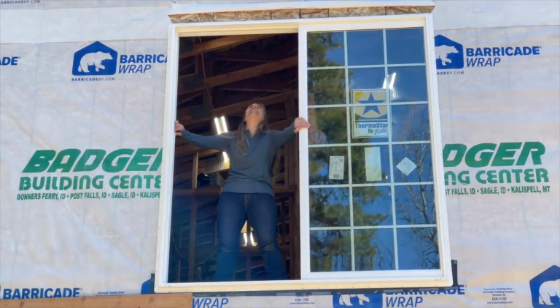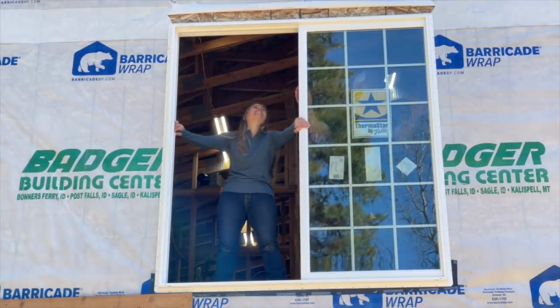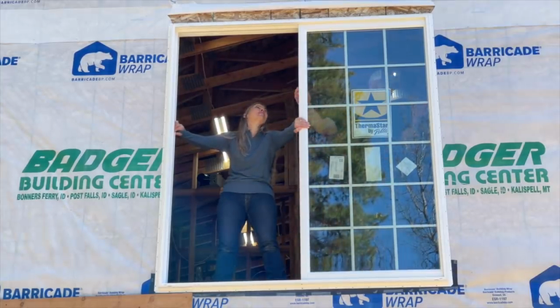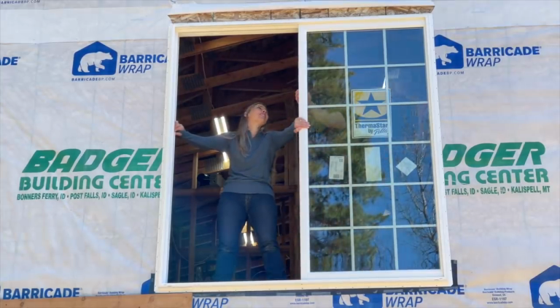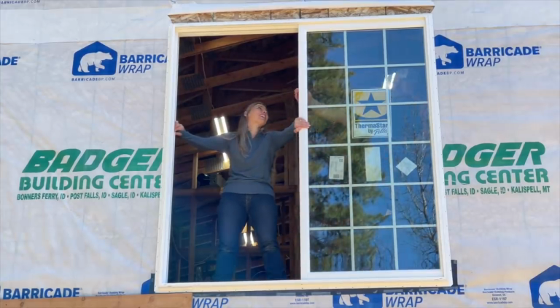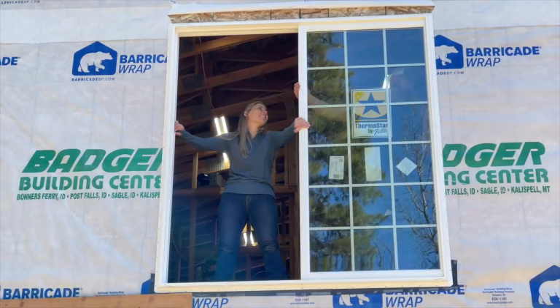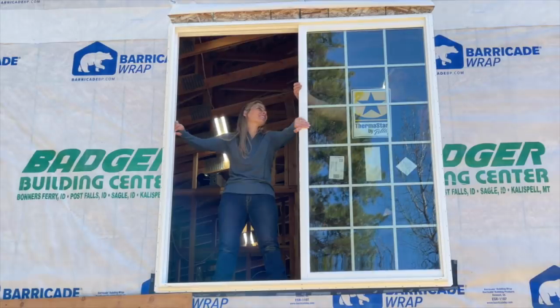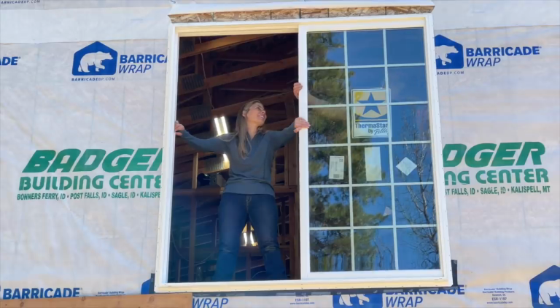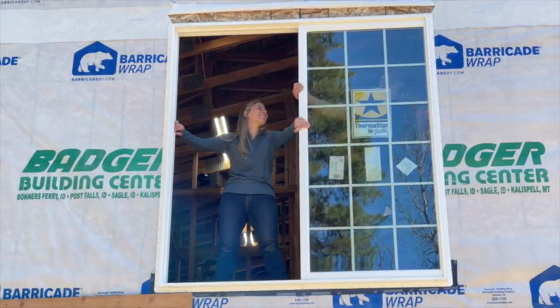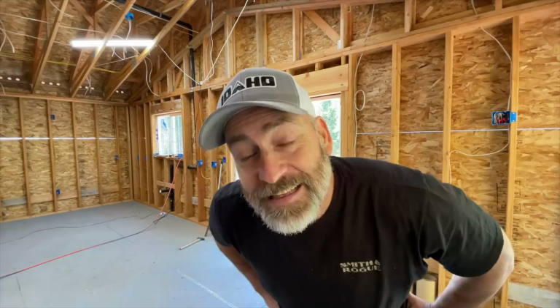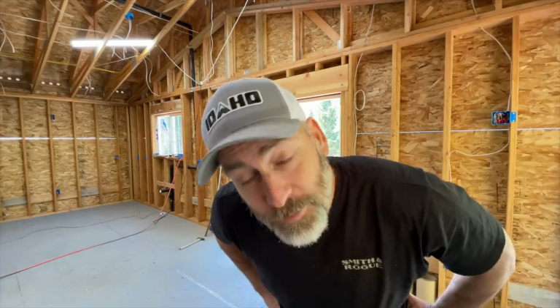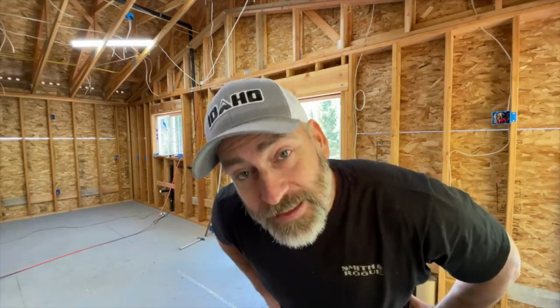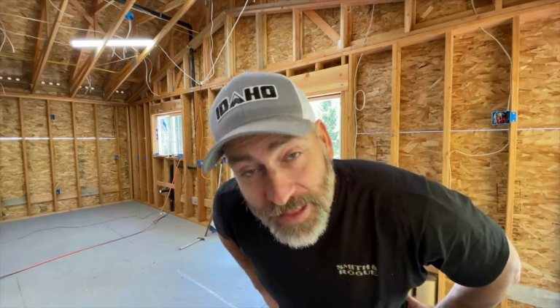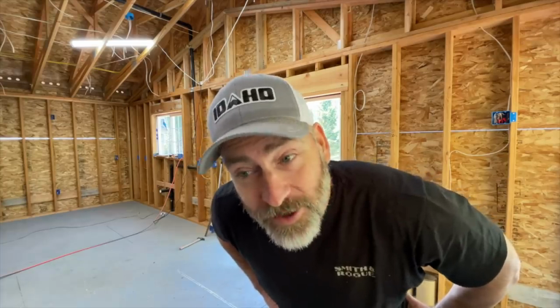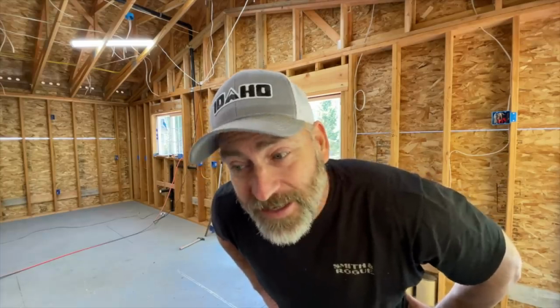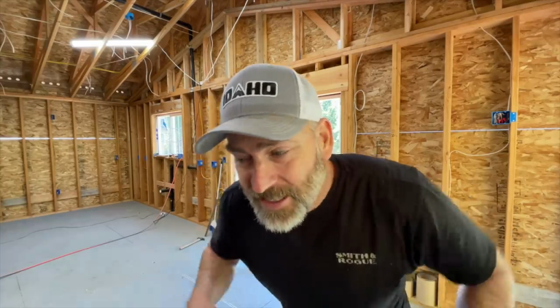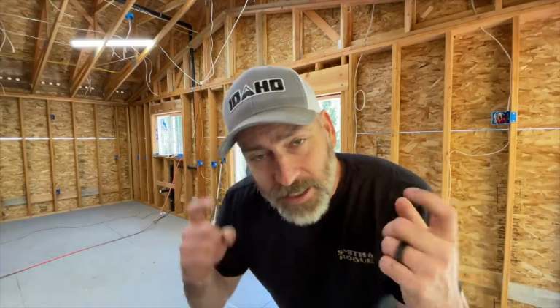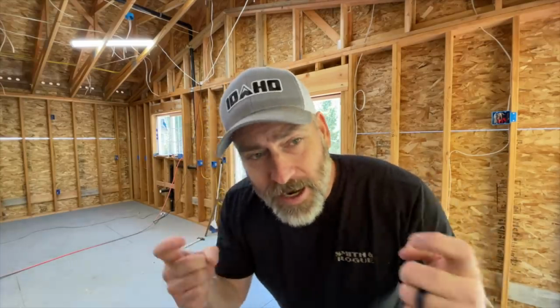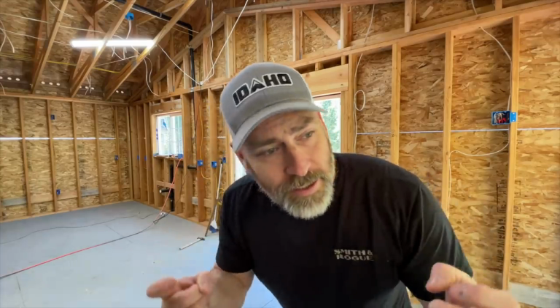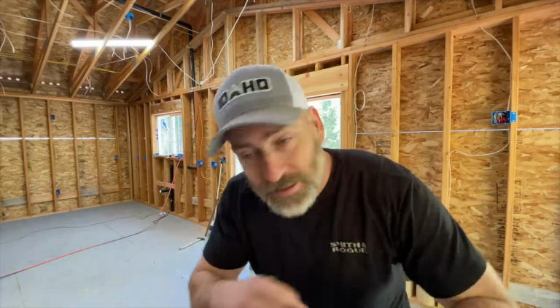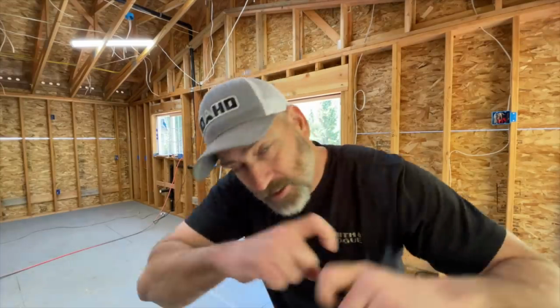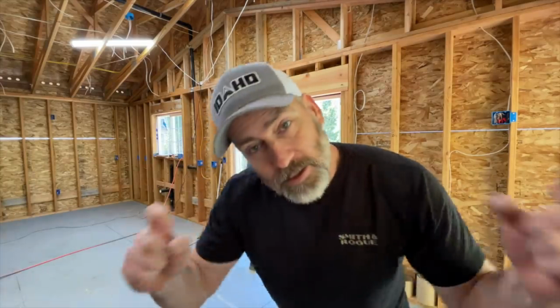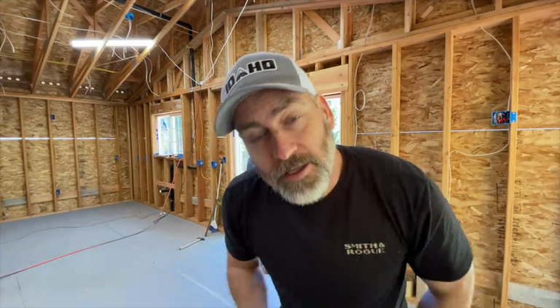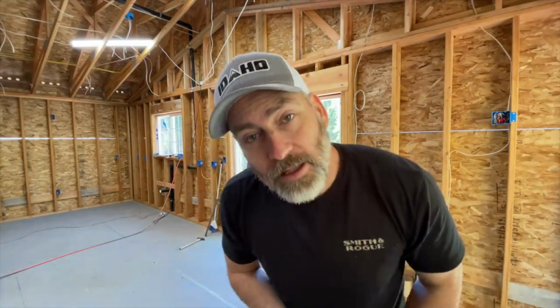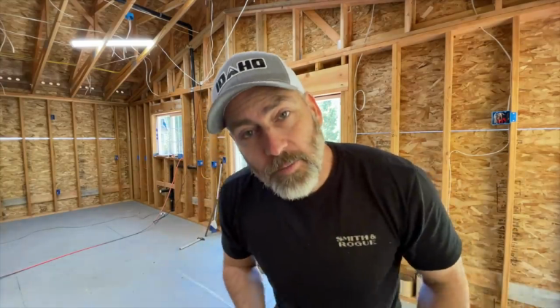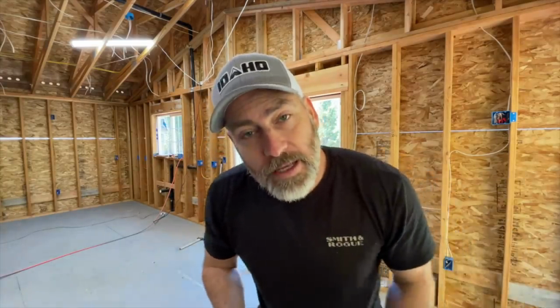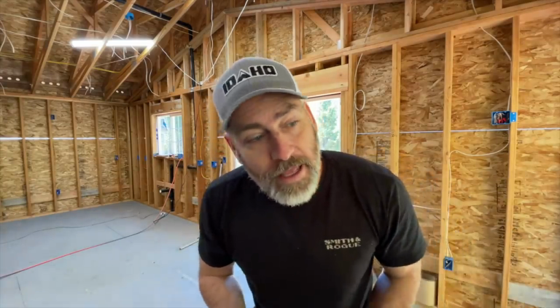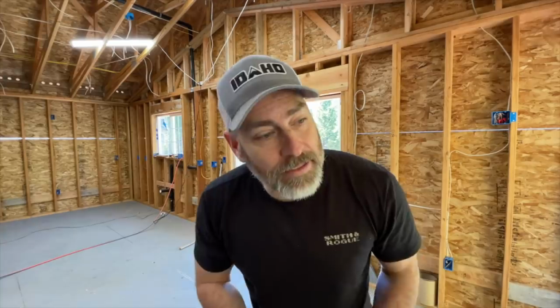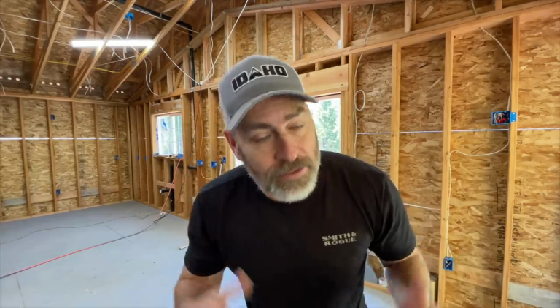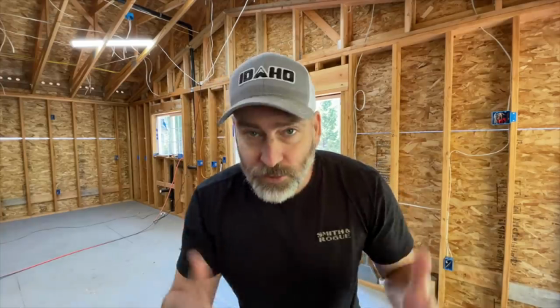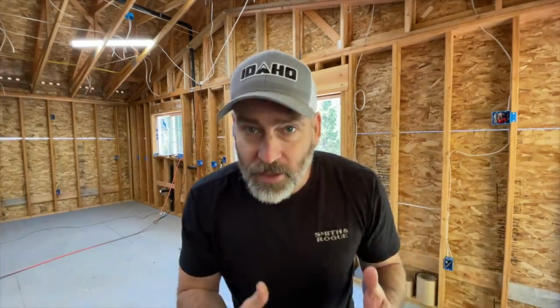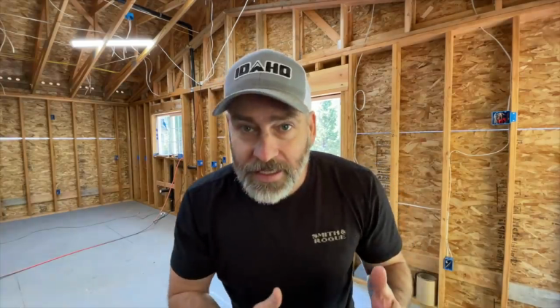Now we need to get the ladder, caulk it all up, and screw it all in.